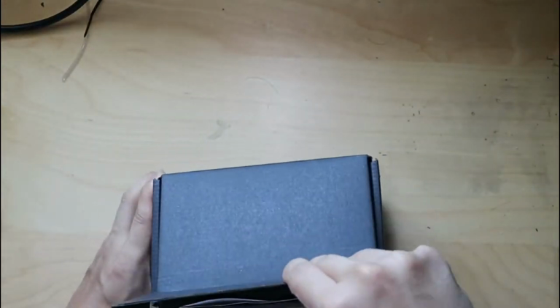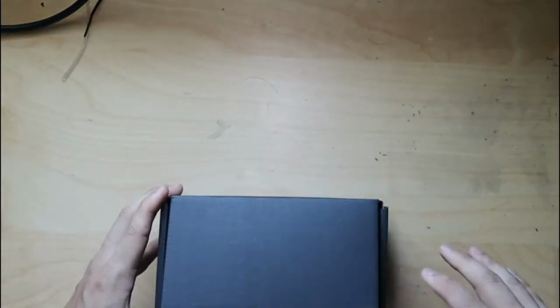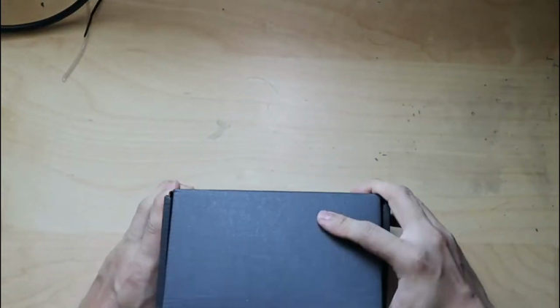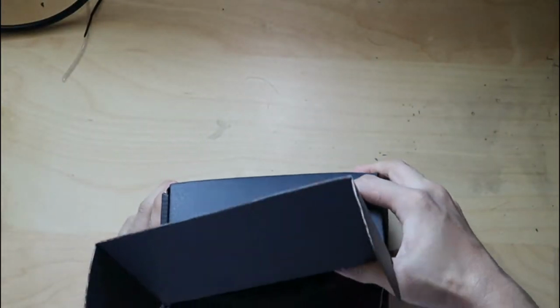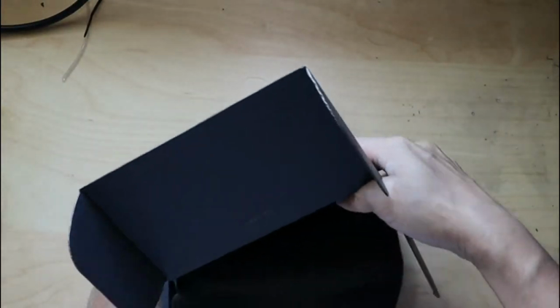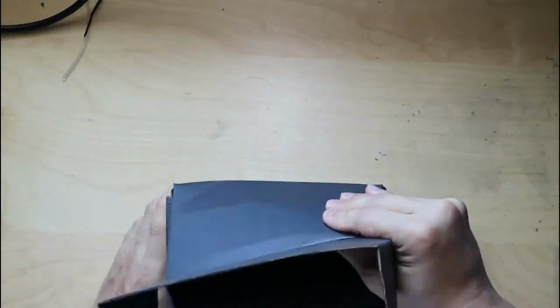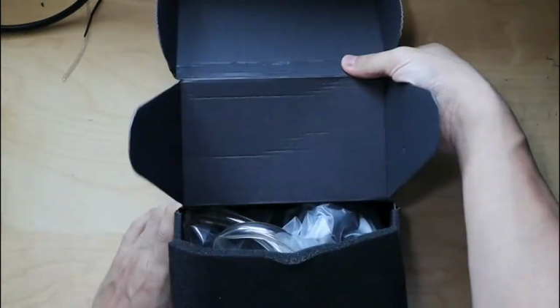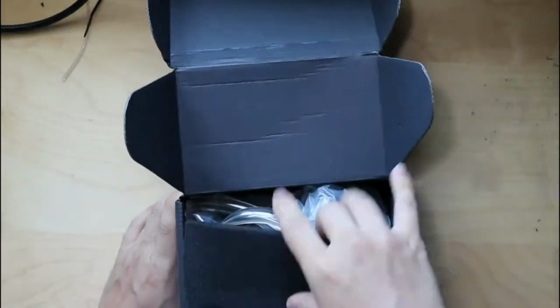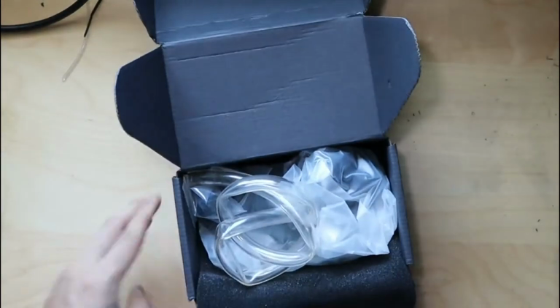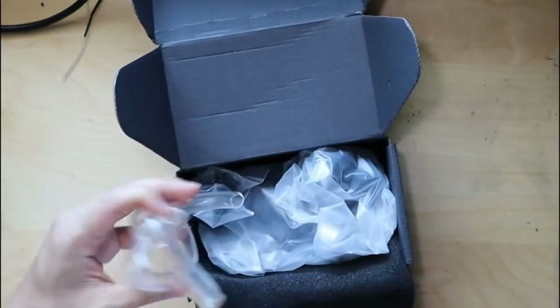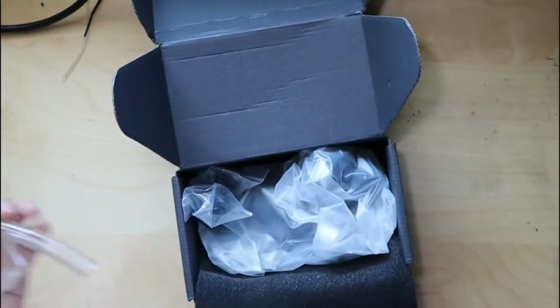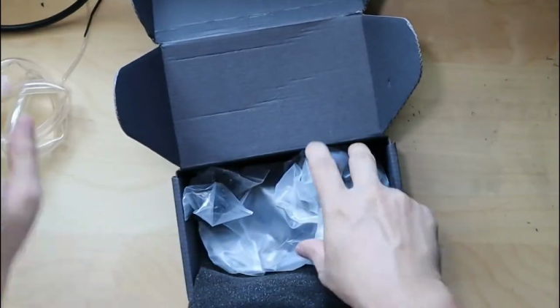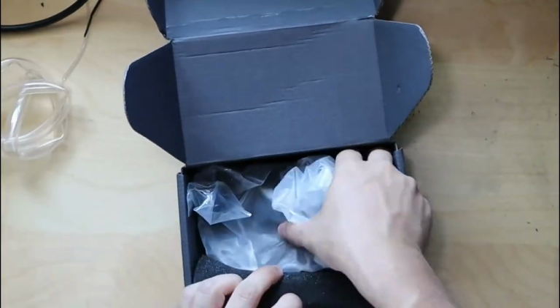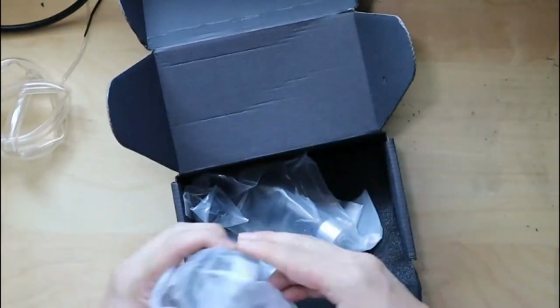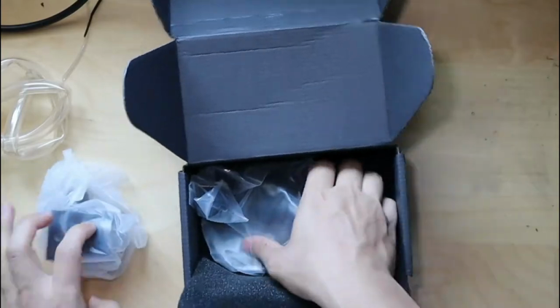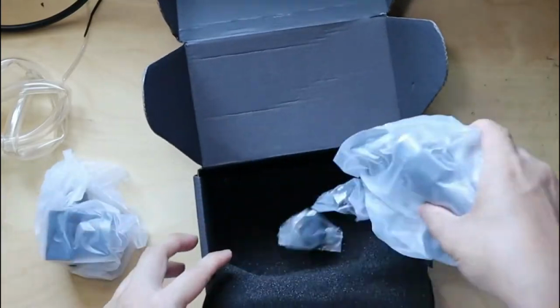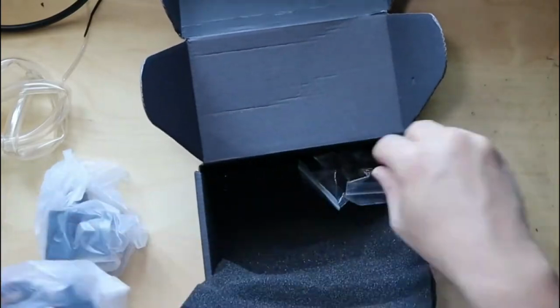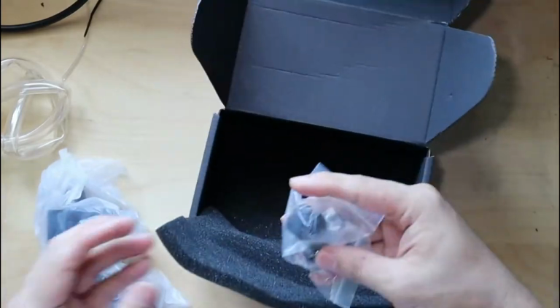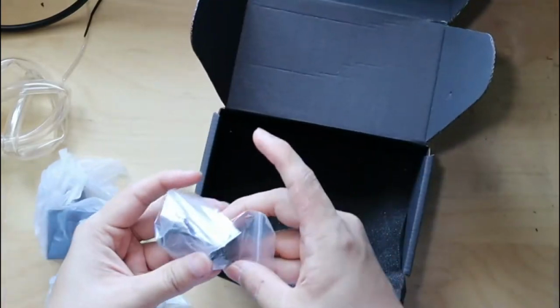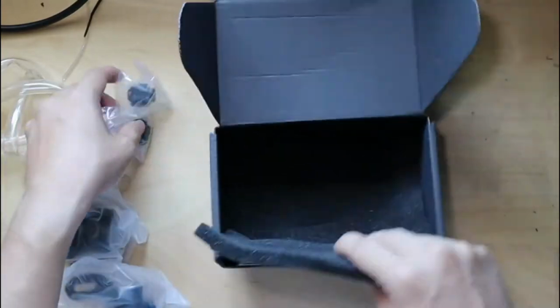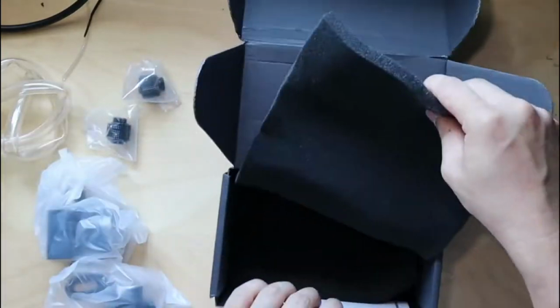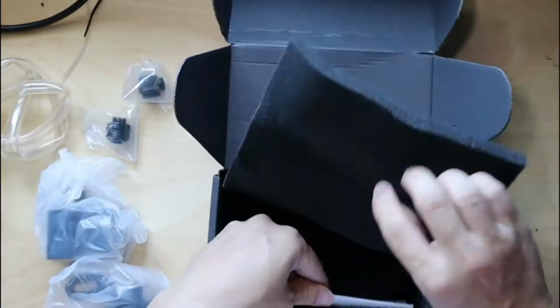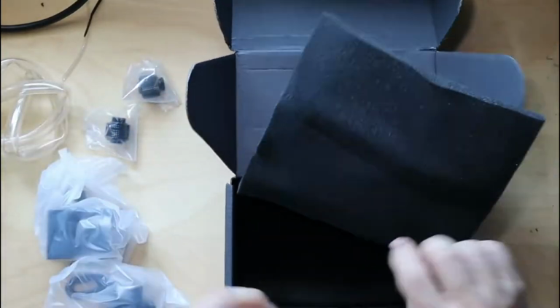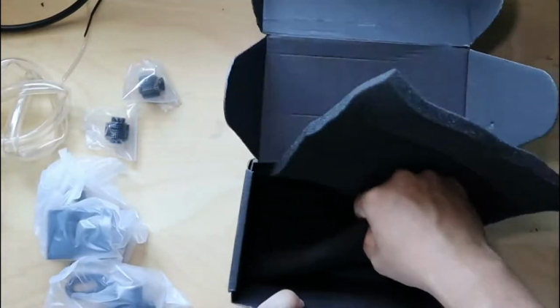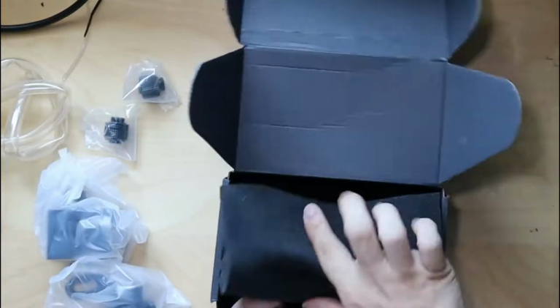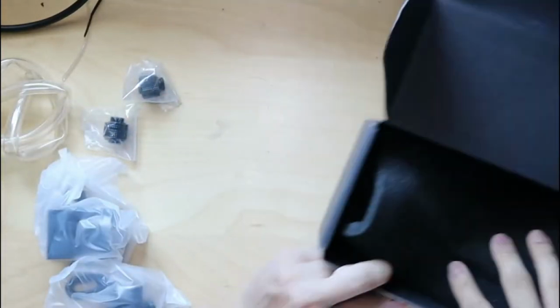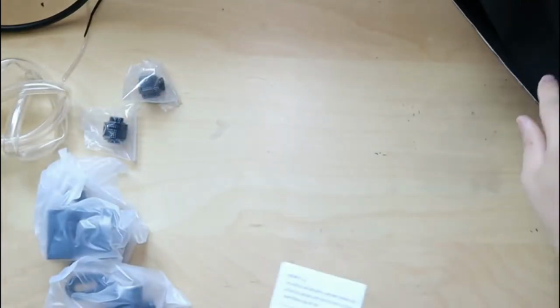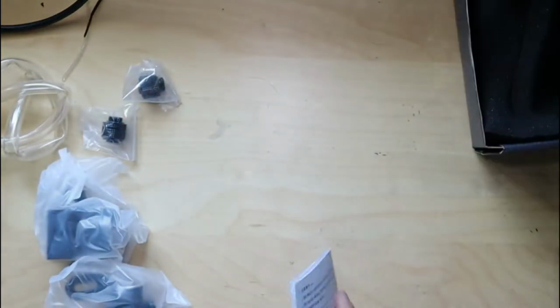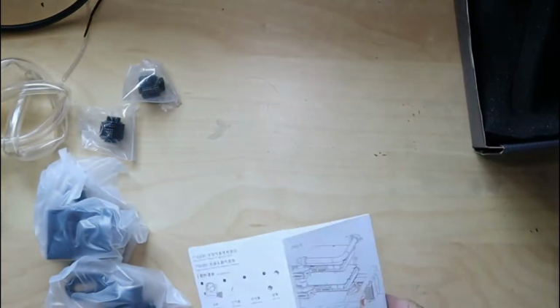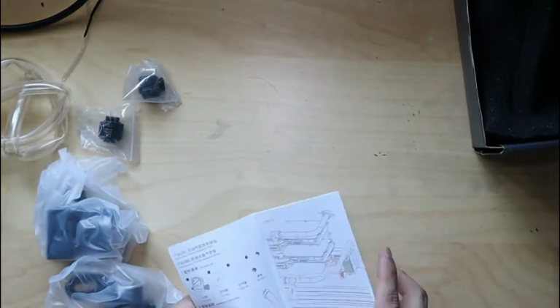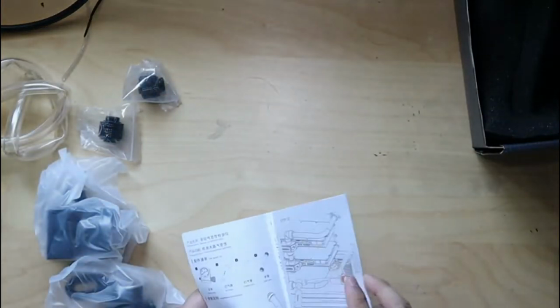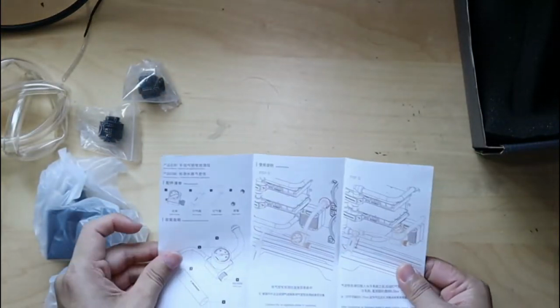Inside the box, each component is individually wrapped and protected by a huge piece of soft foam.